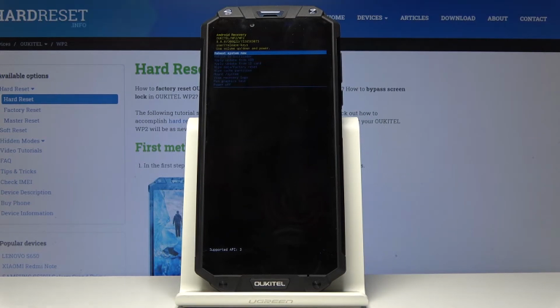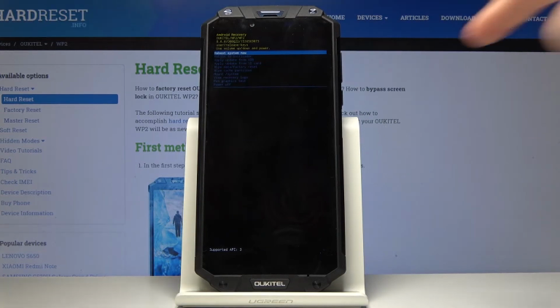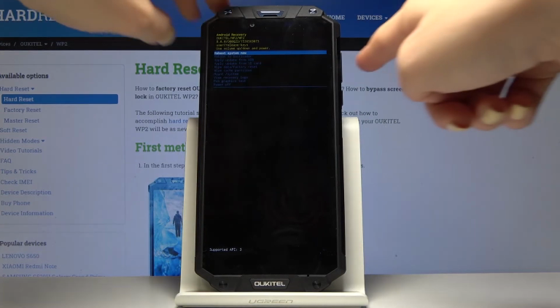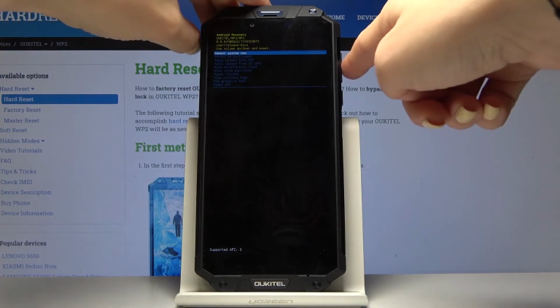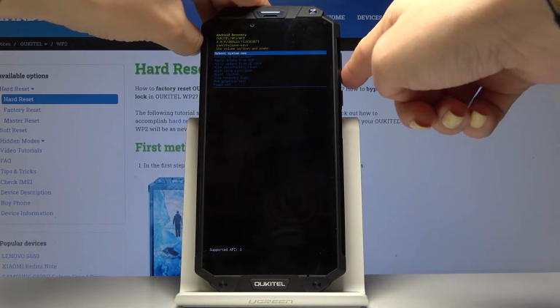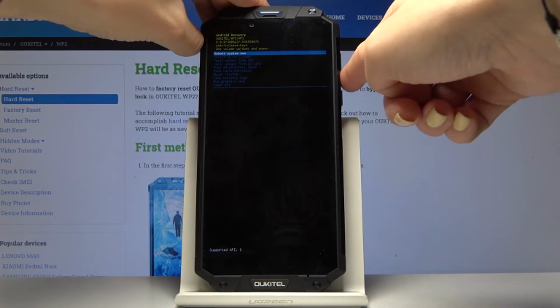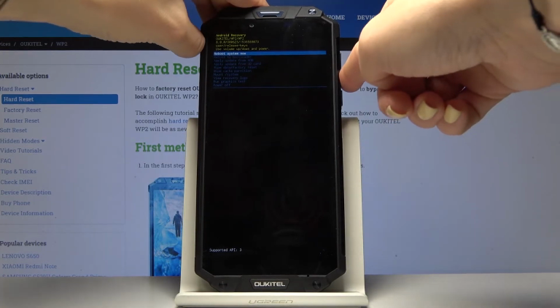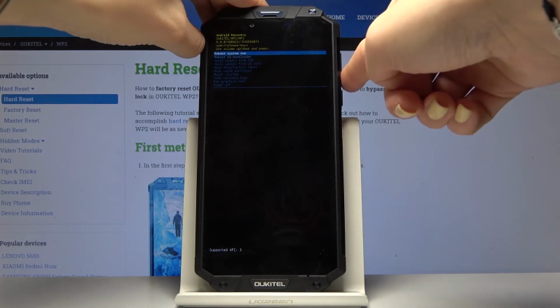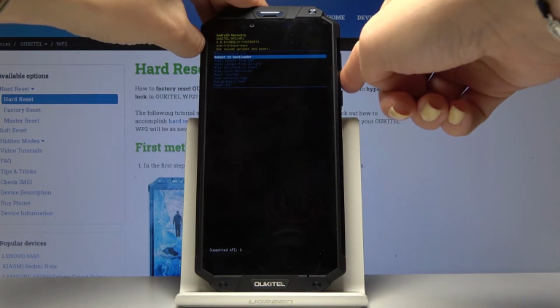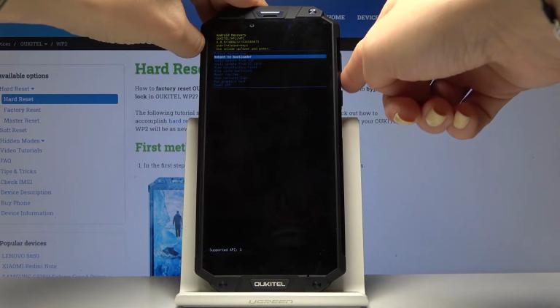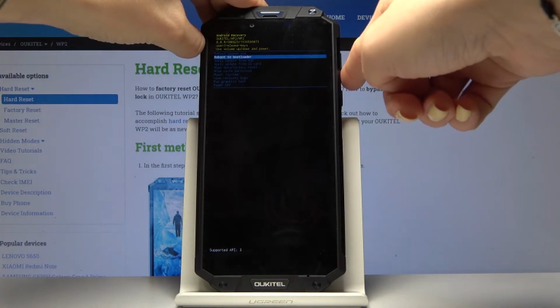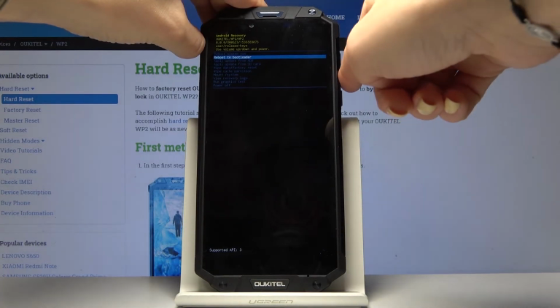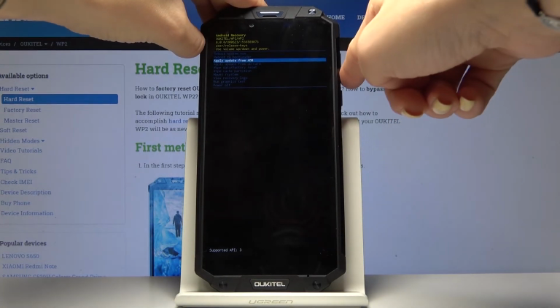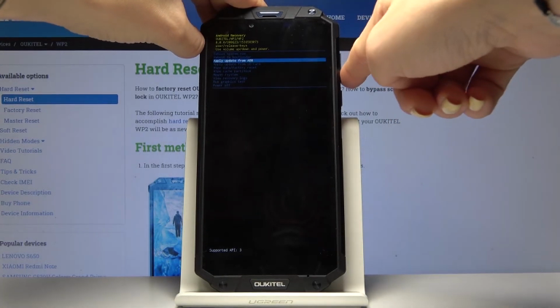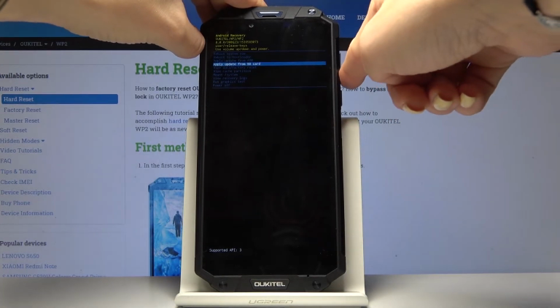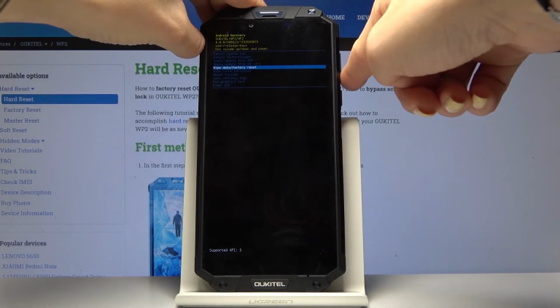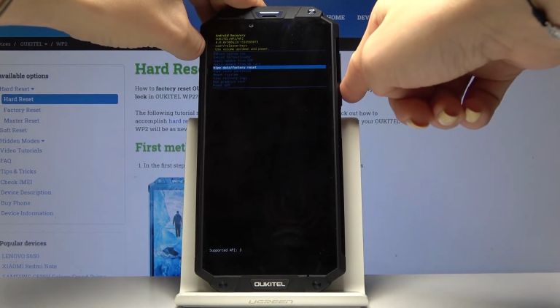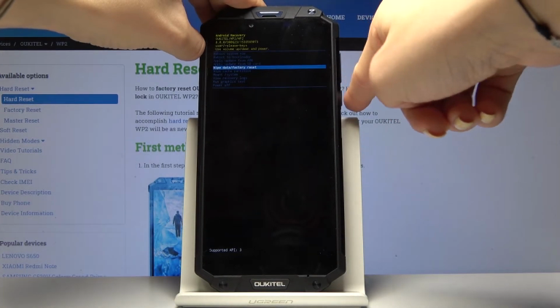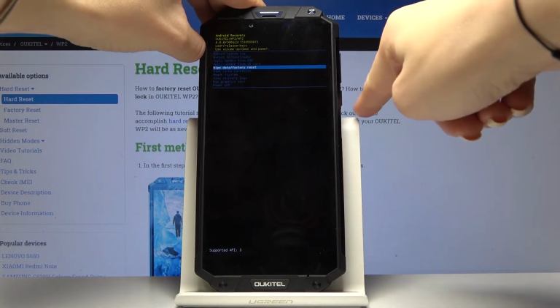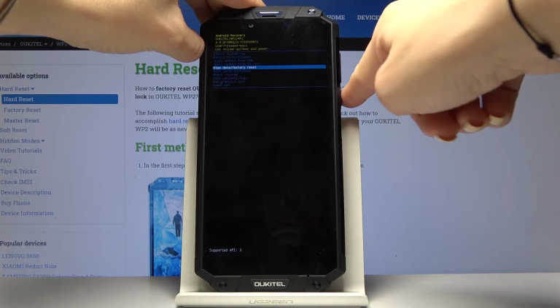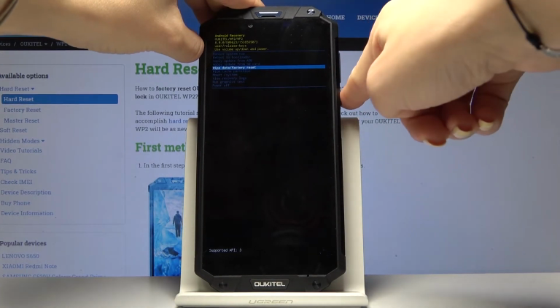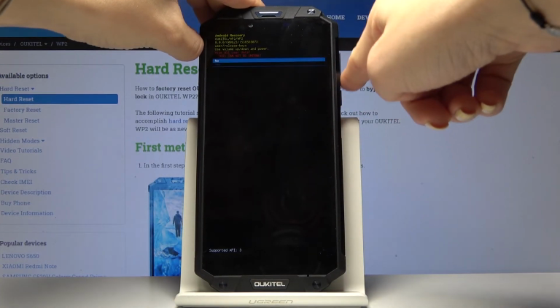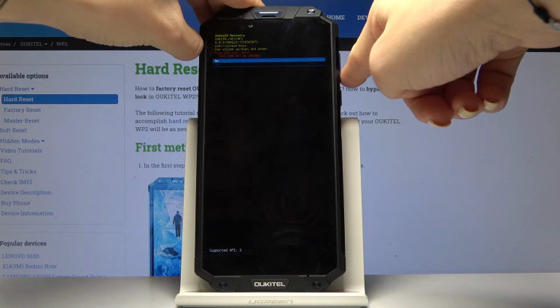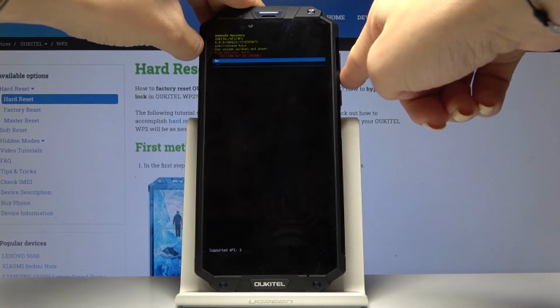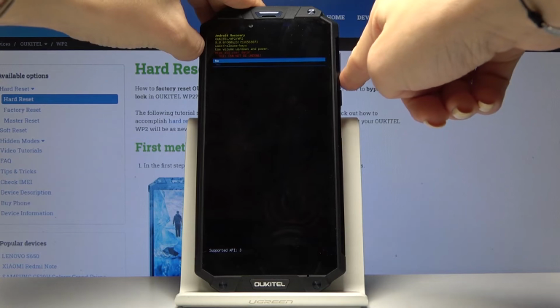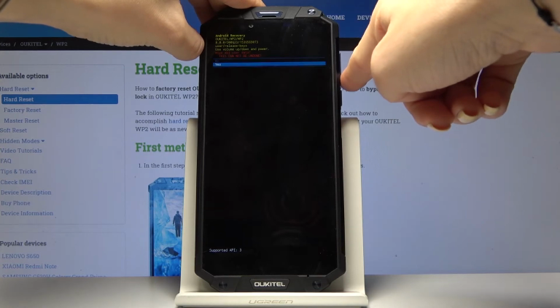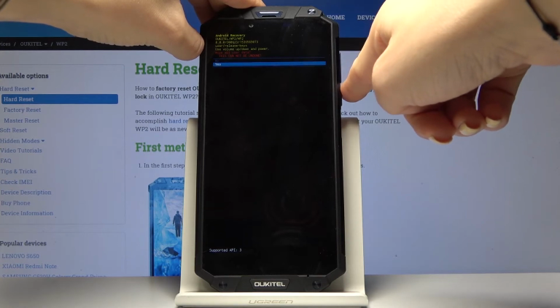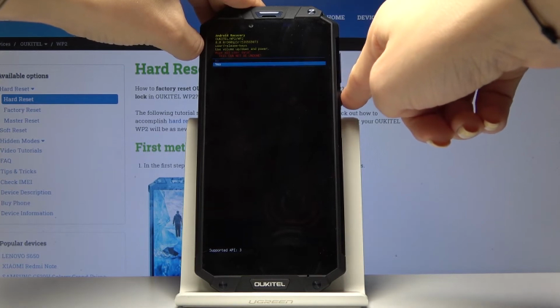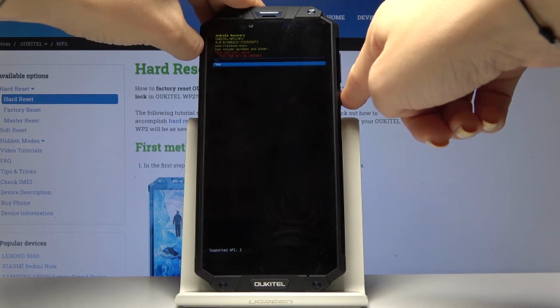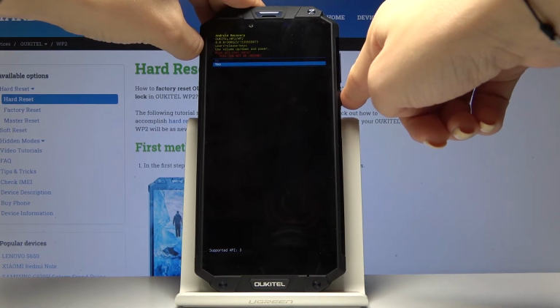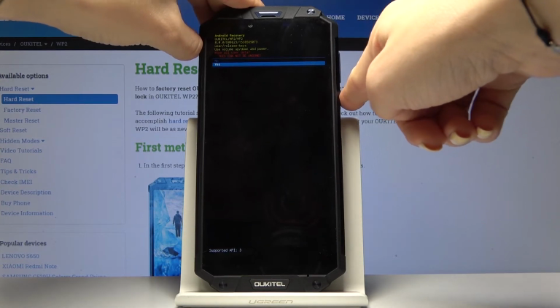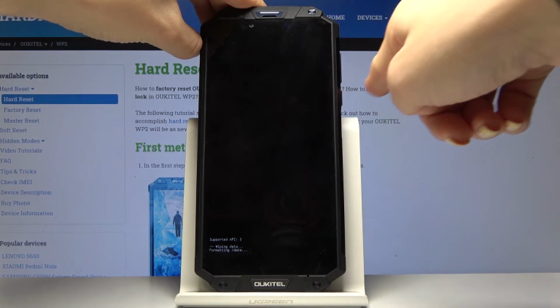Find and pick wipe data — here it is. Tap on the power key to select and confirm it by tapping on yes.